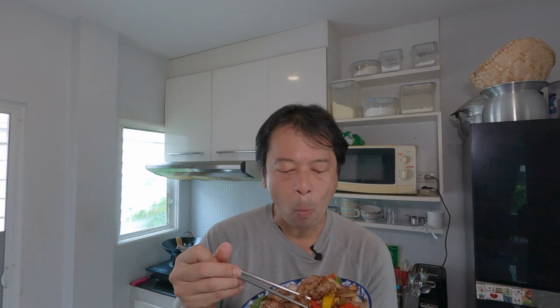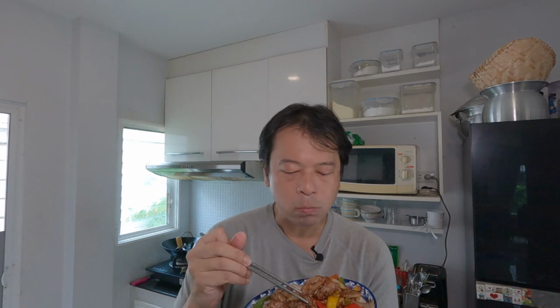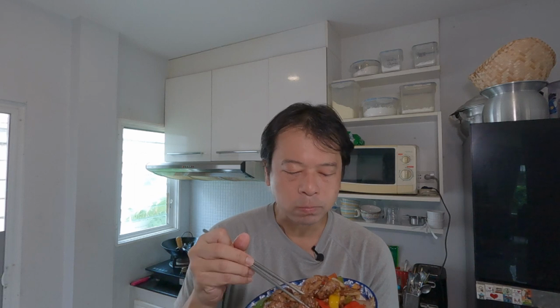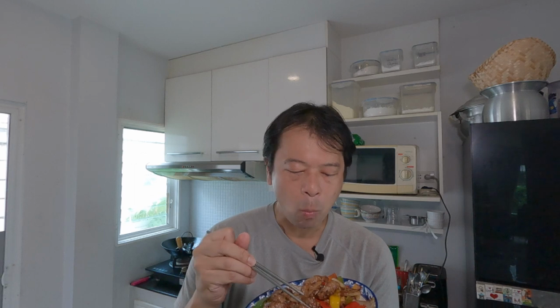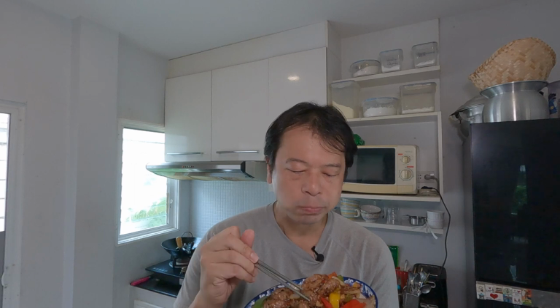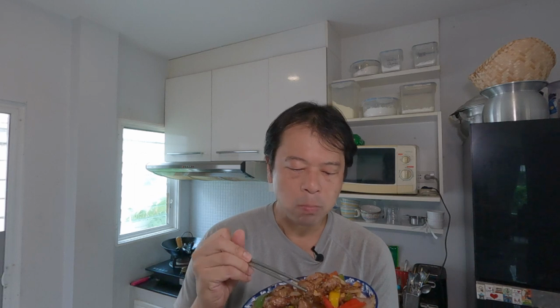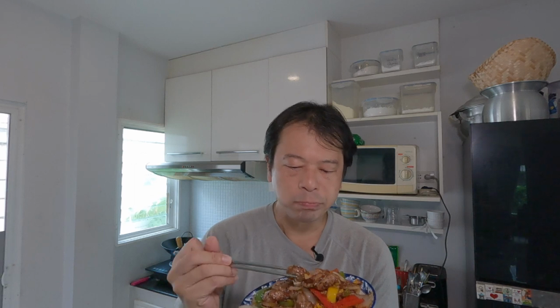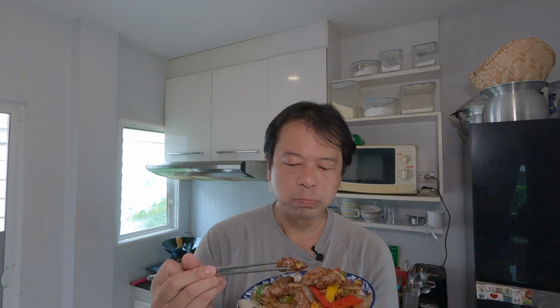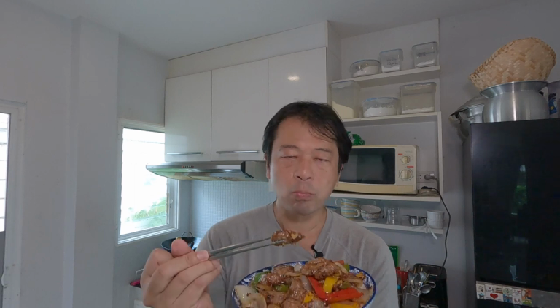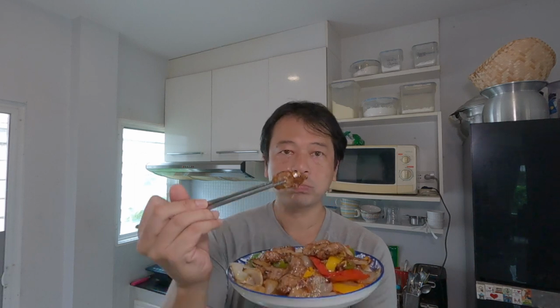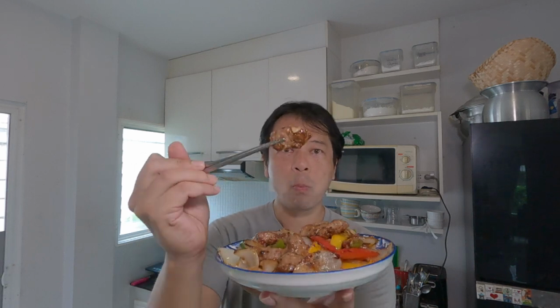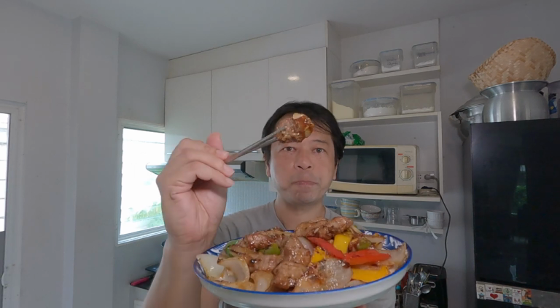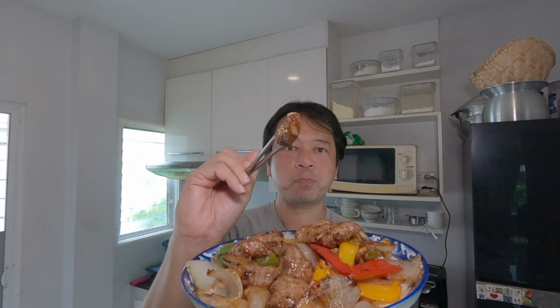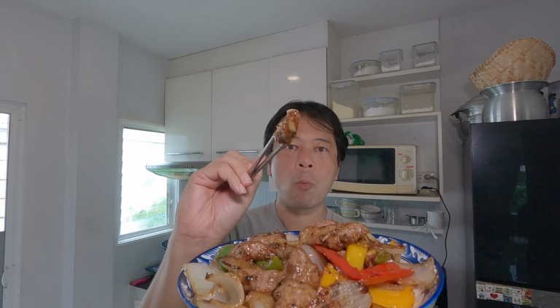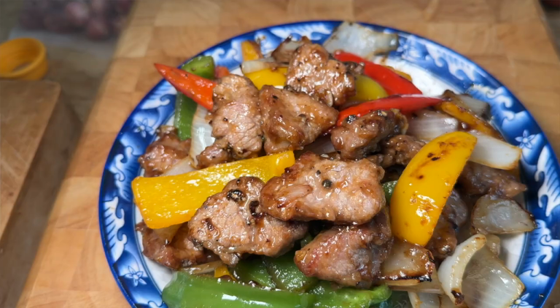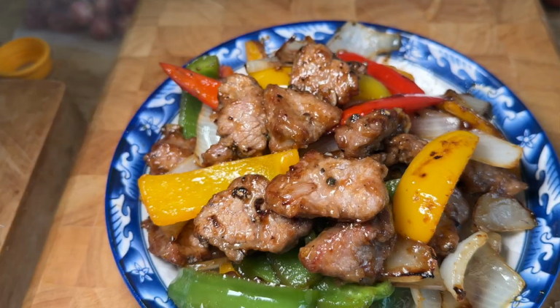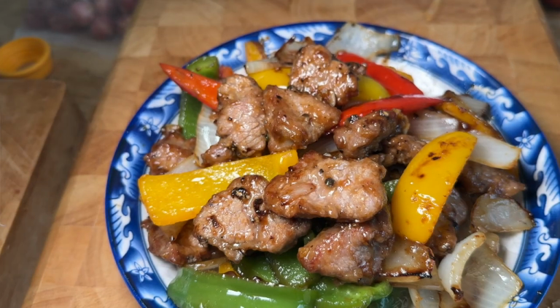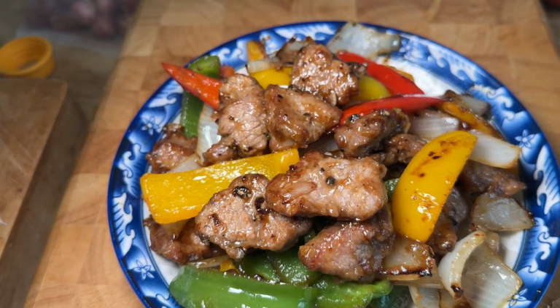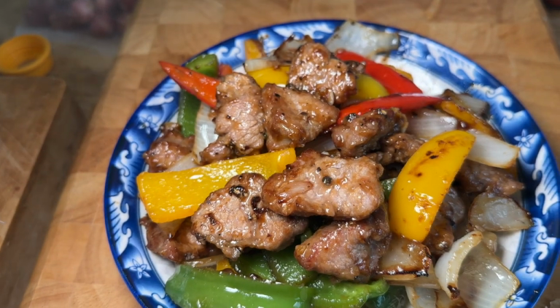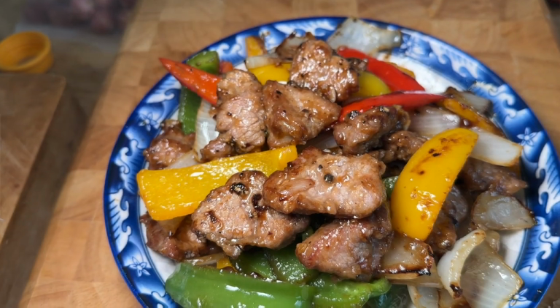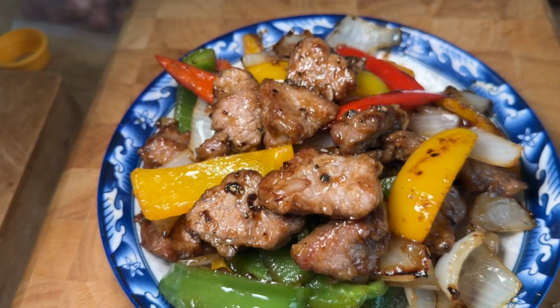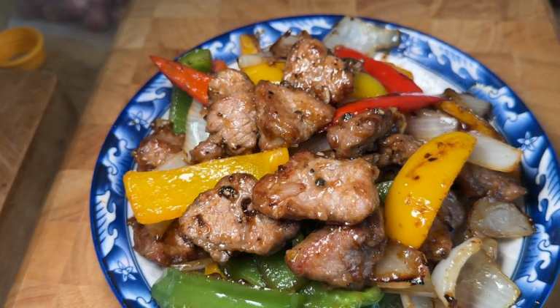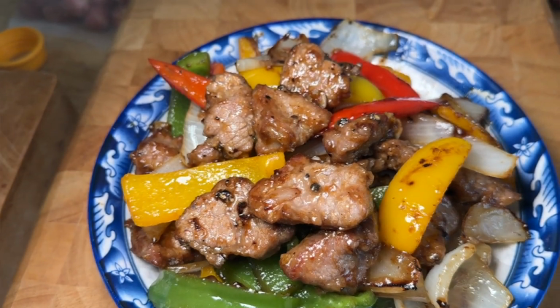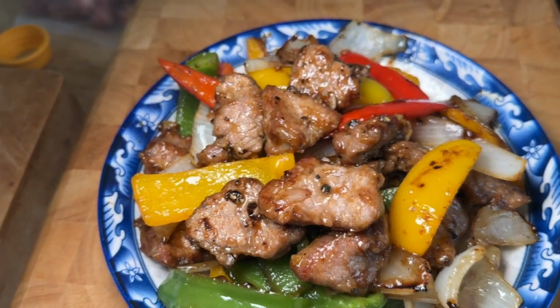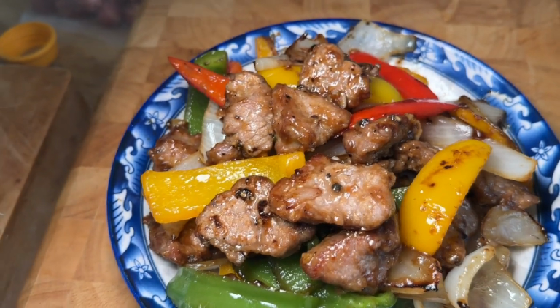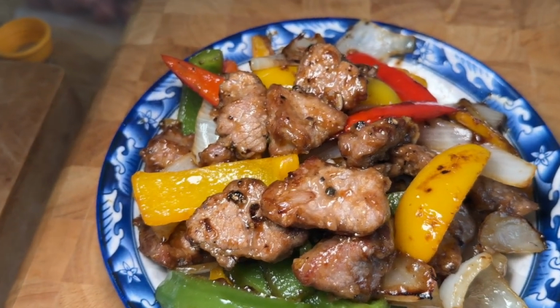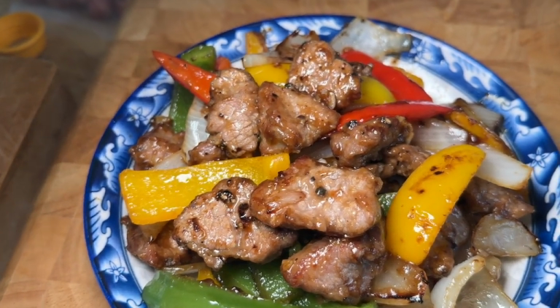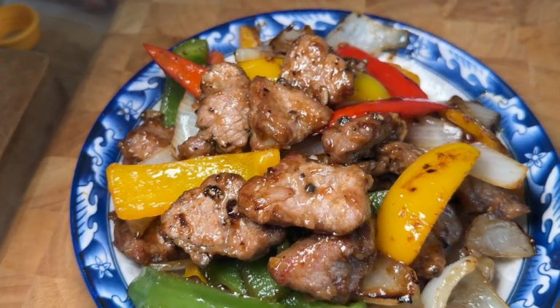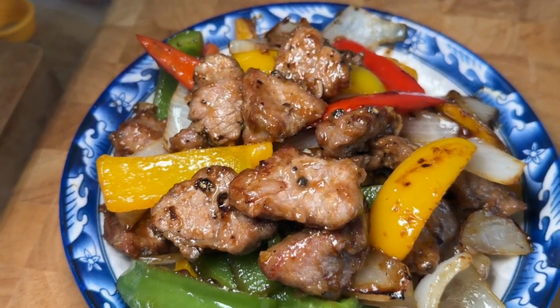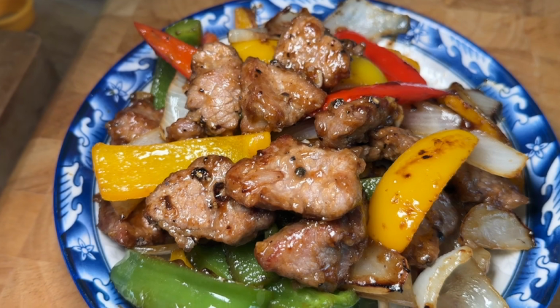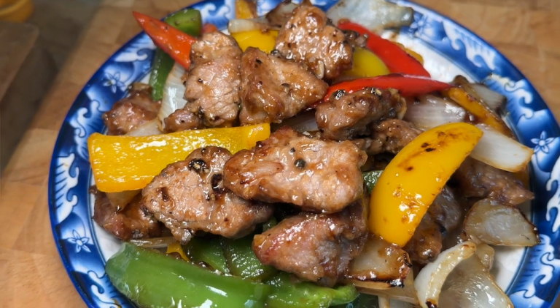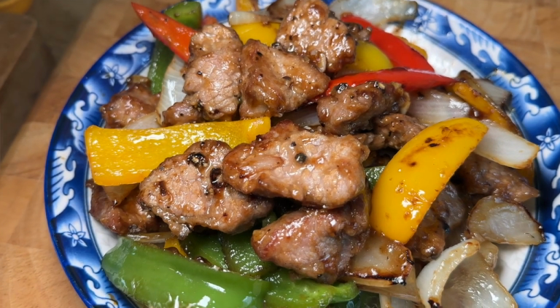Hey, what's up everyone? It's Wally, and today I'm going to show you another Chinatown classic called black pepper beef.